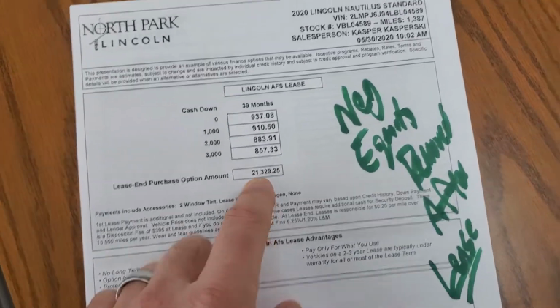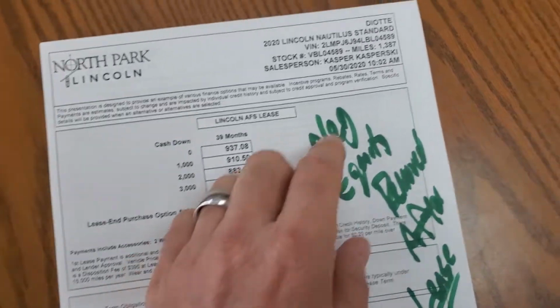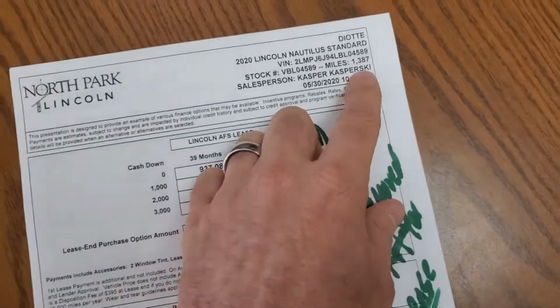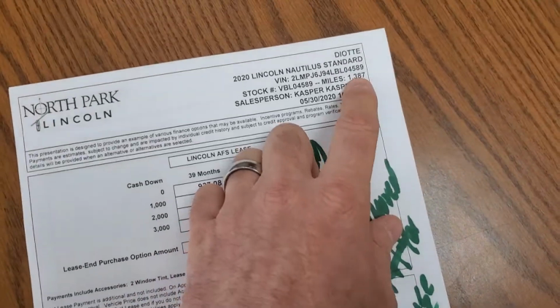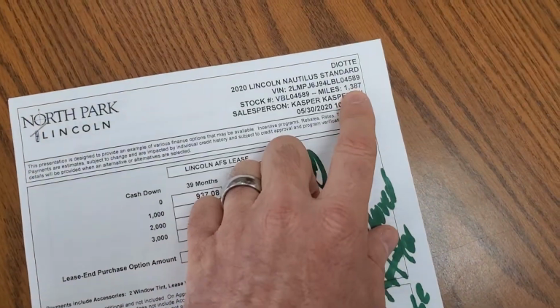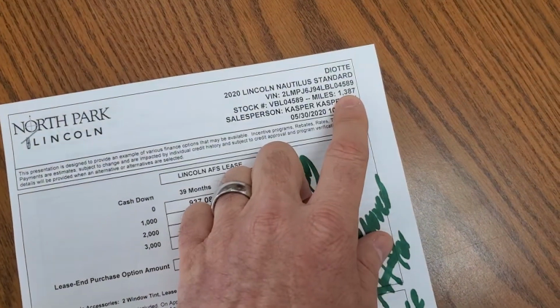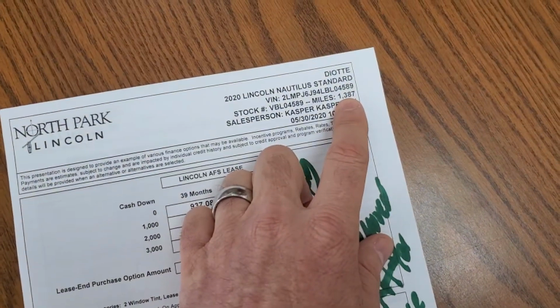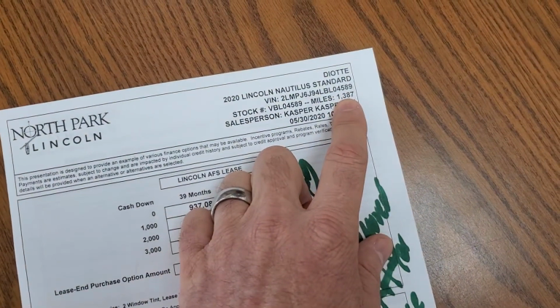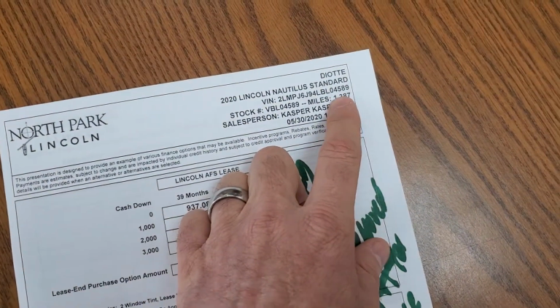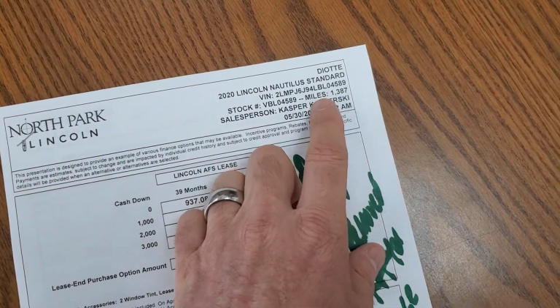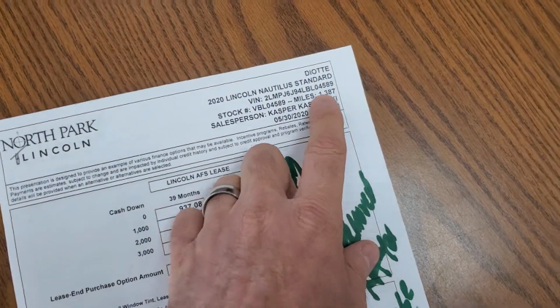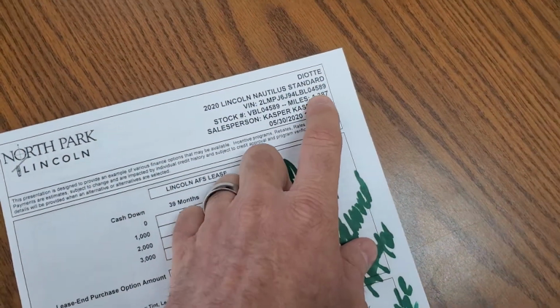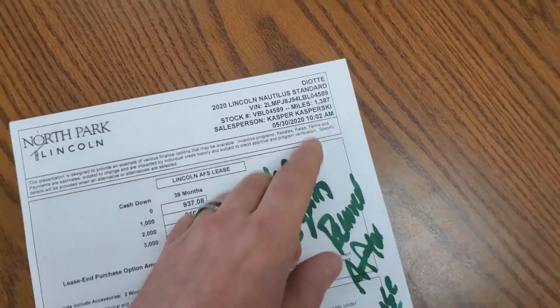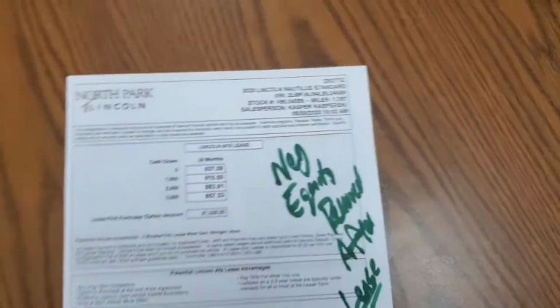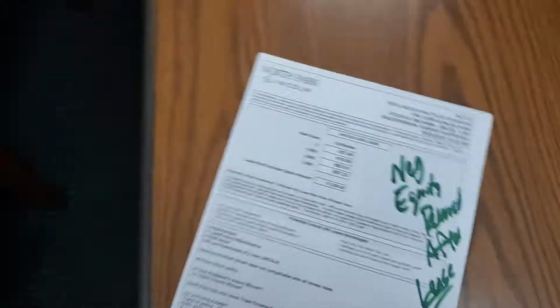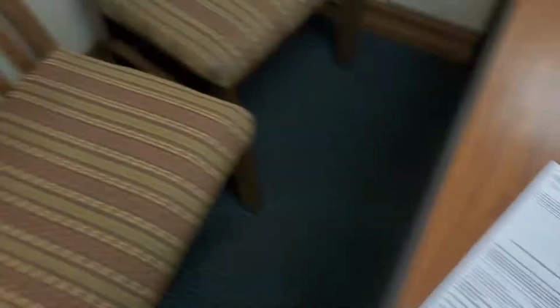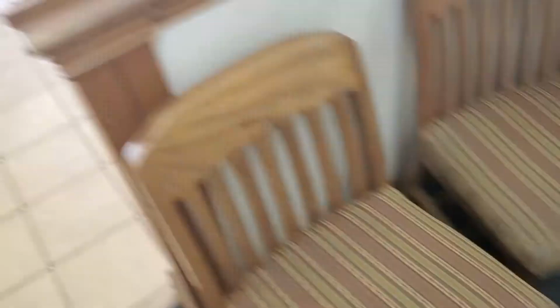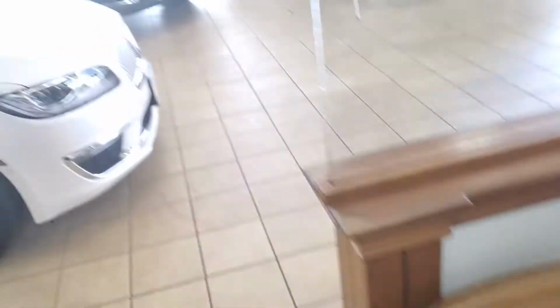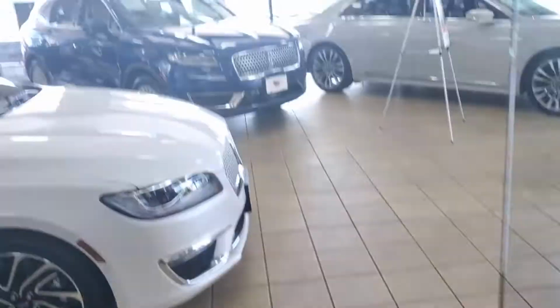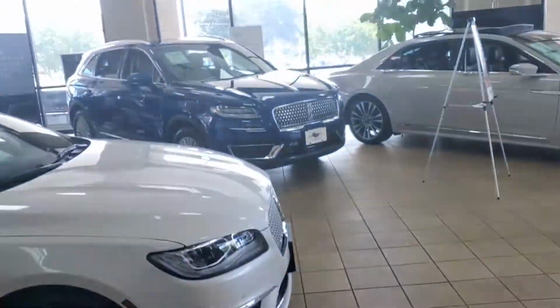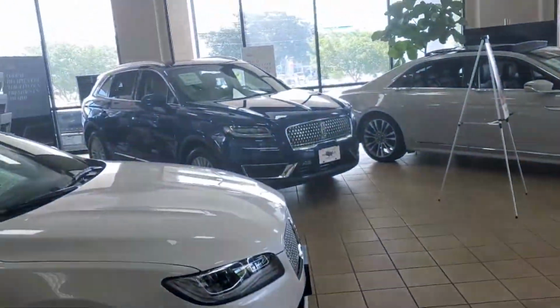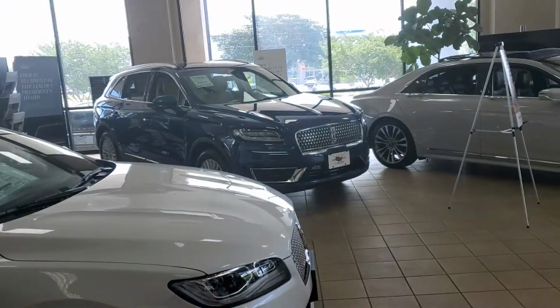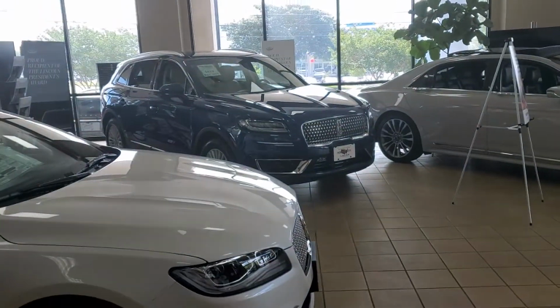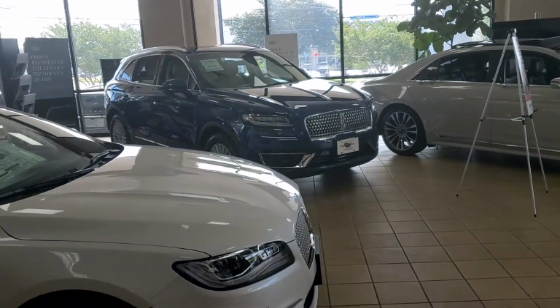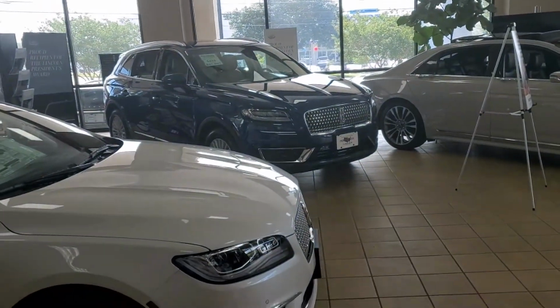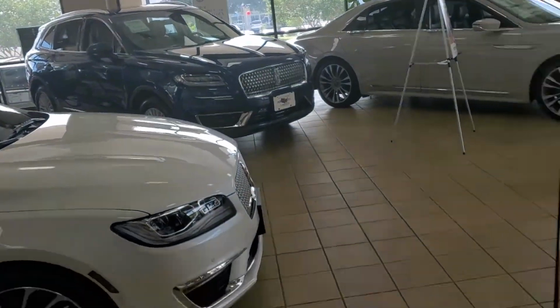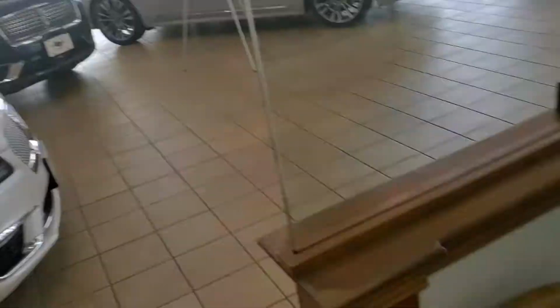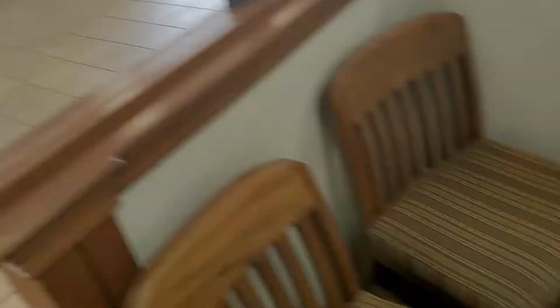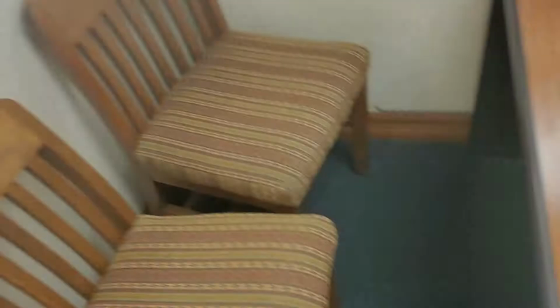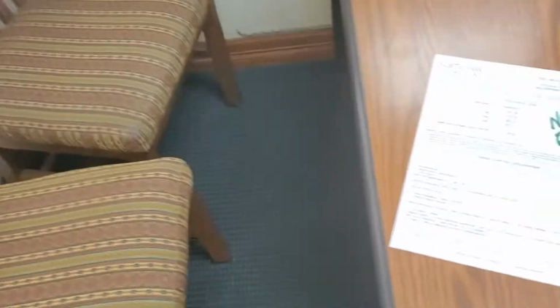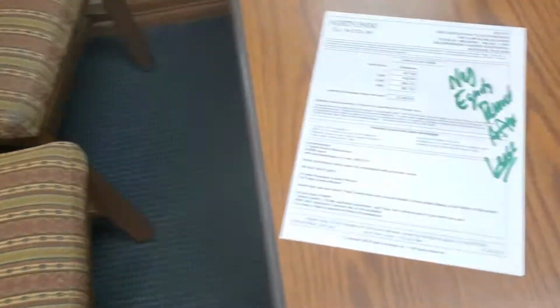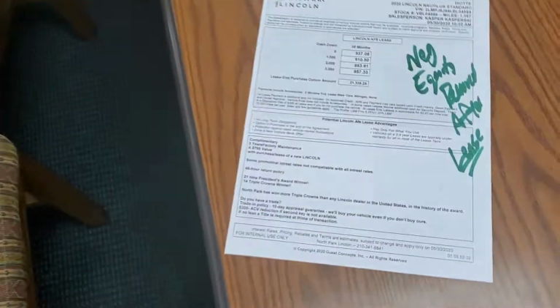This vehicle does have a few miles on it — I just threw a number in there. It's the car here I have on the showroom floor. That's the Nautilus.